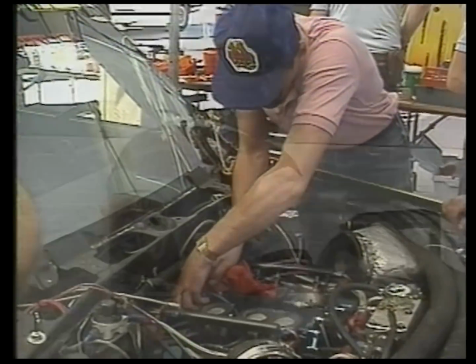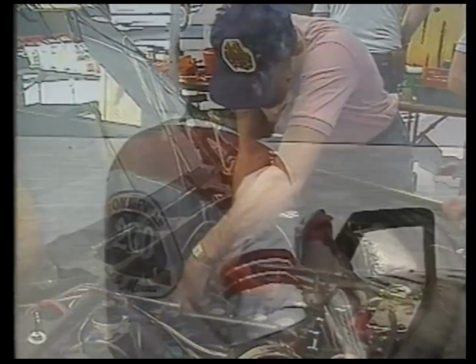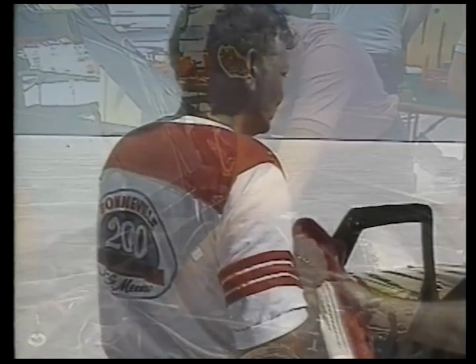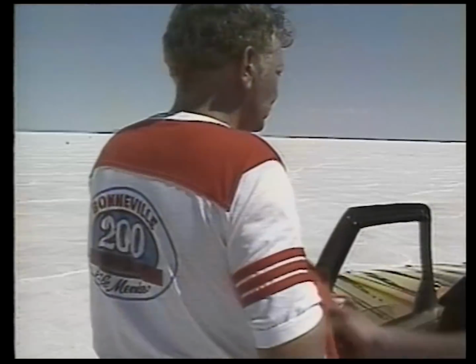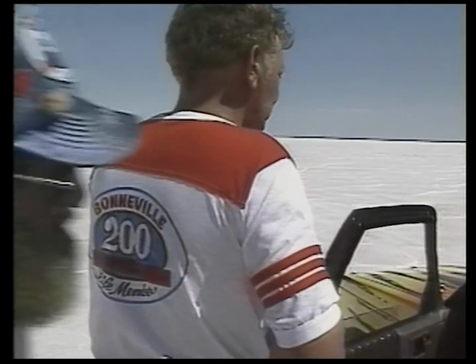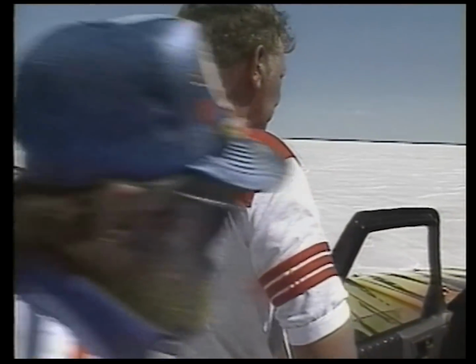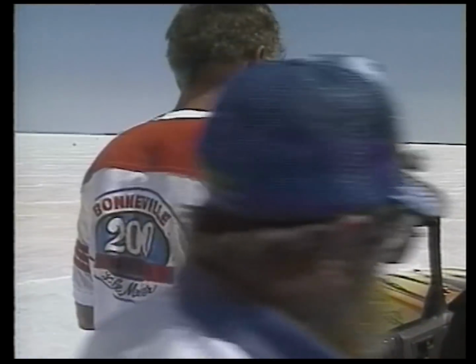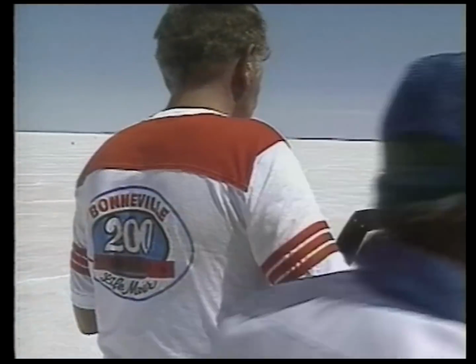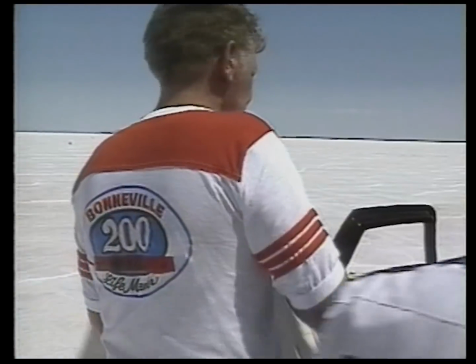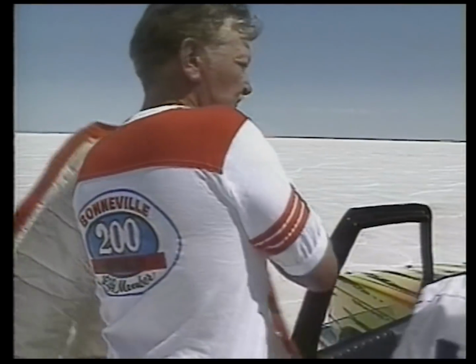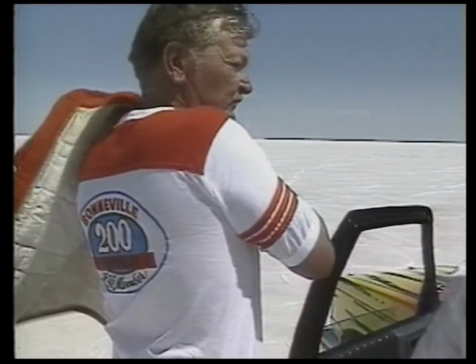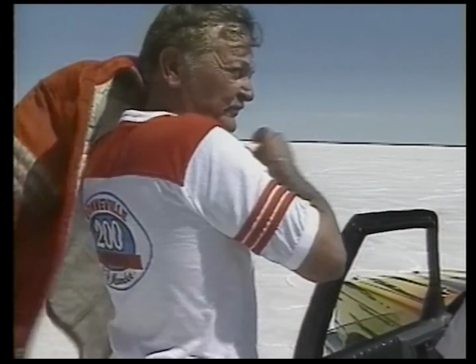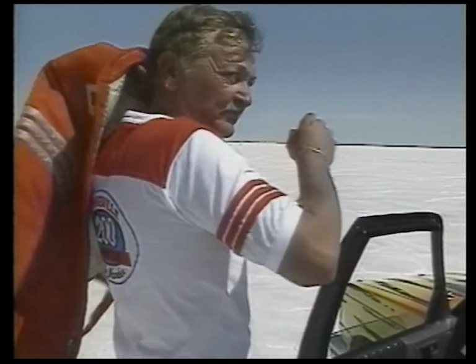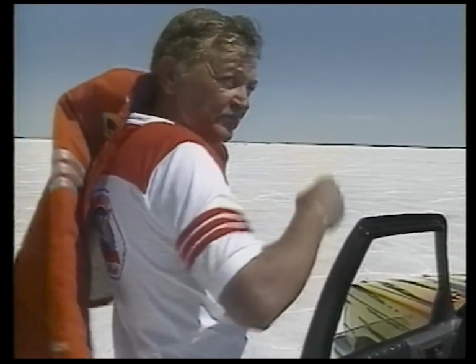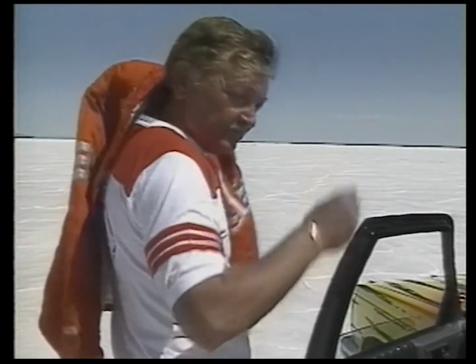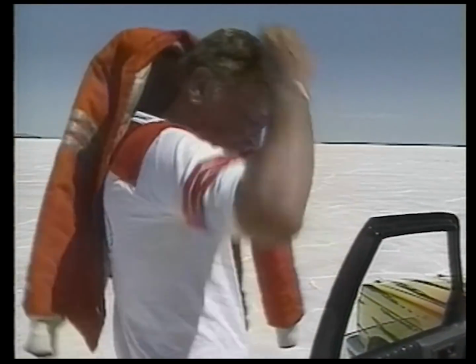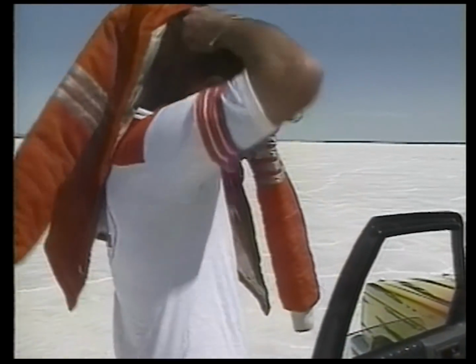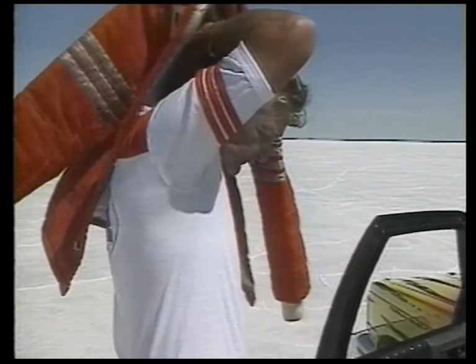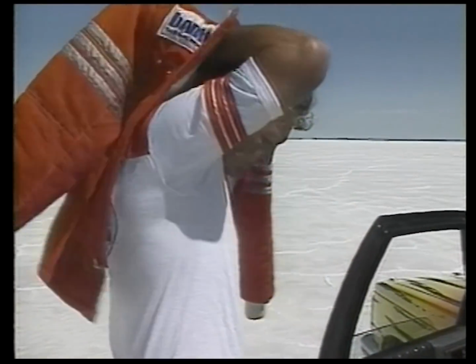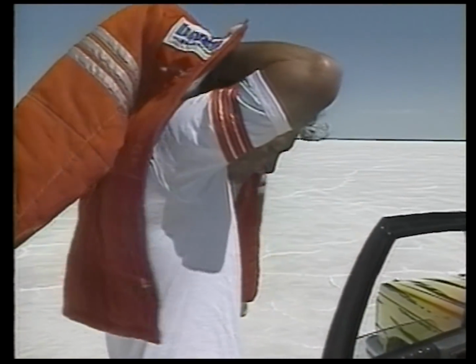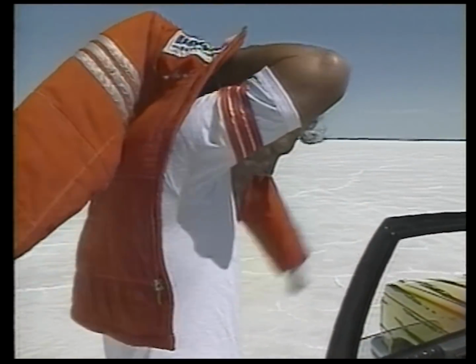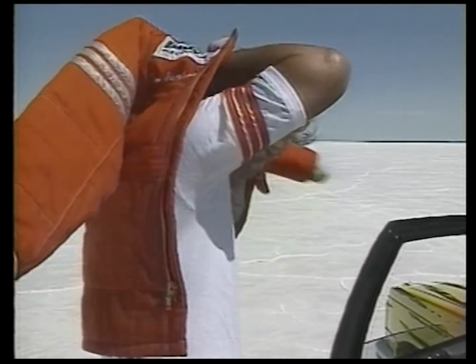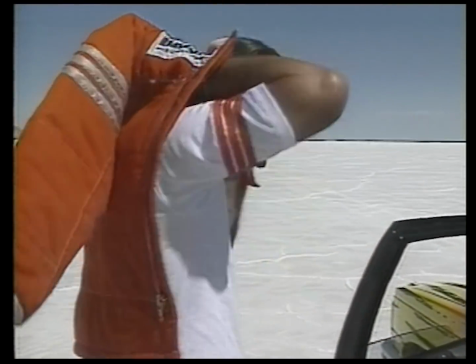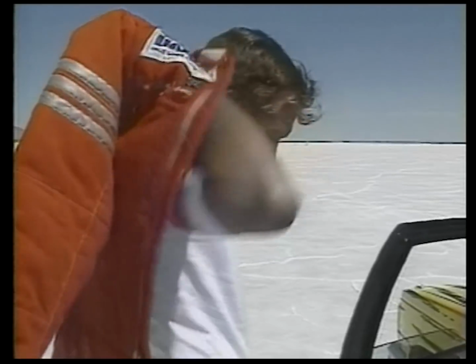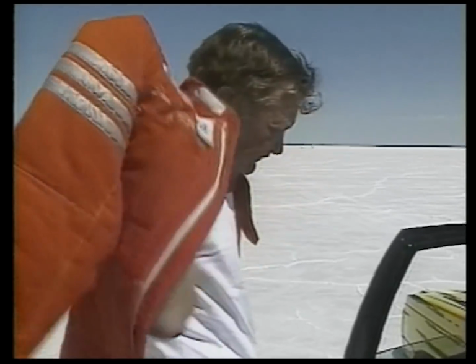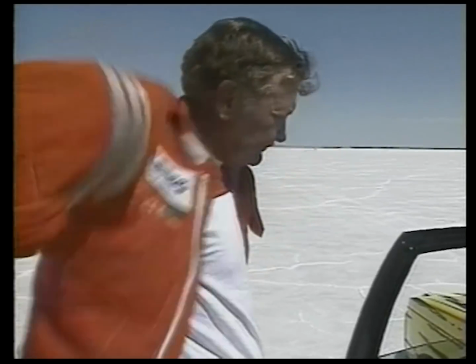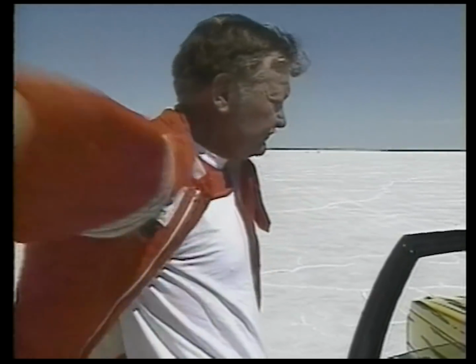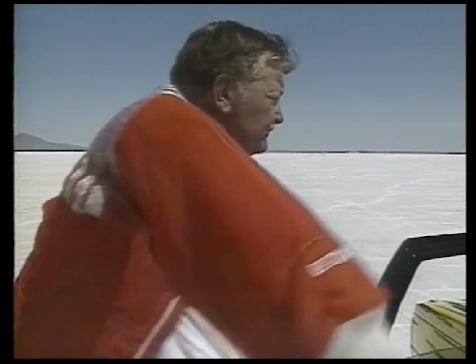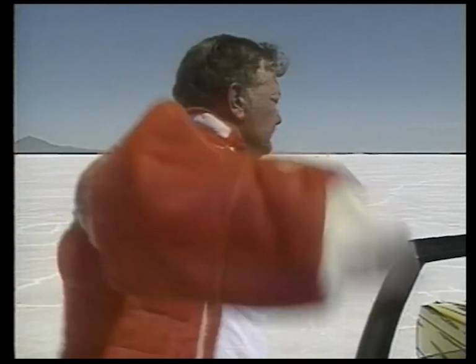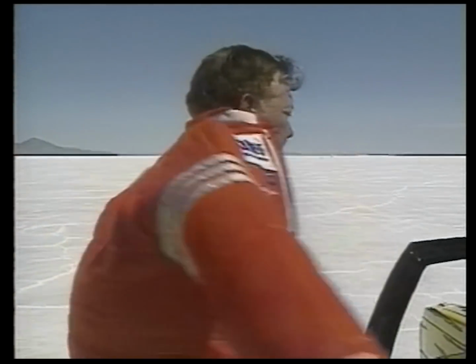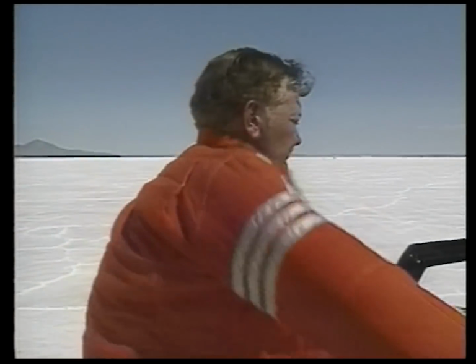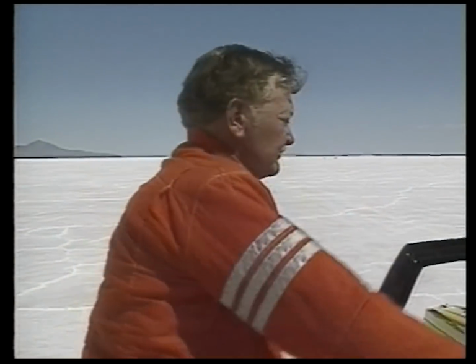Bonneville driver Don Stringfellow, long-time member of the 200-mile-per-hour club, was ready for a win.